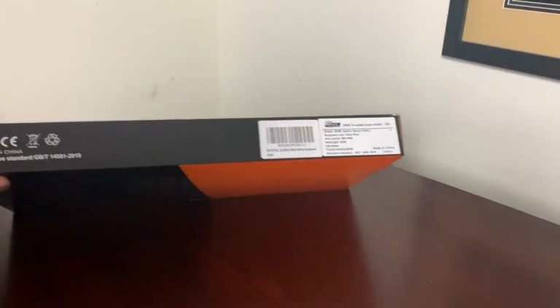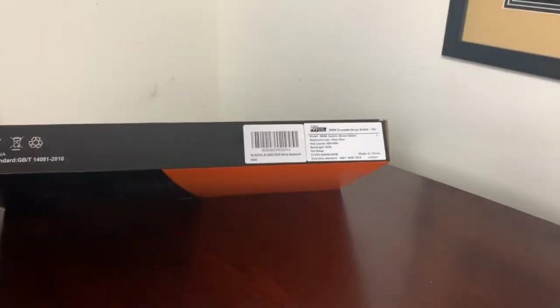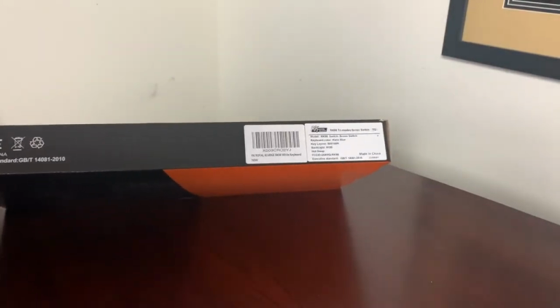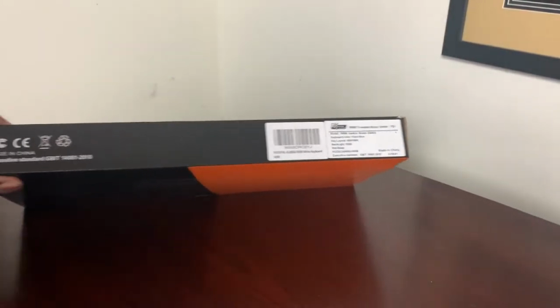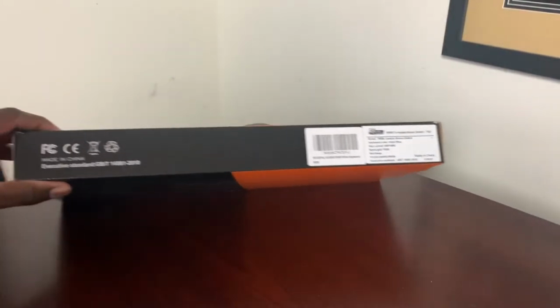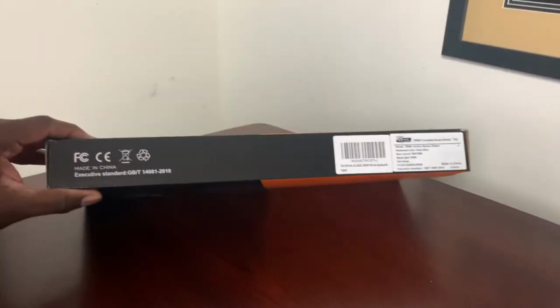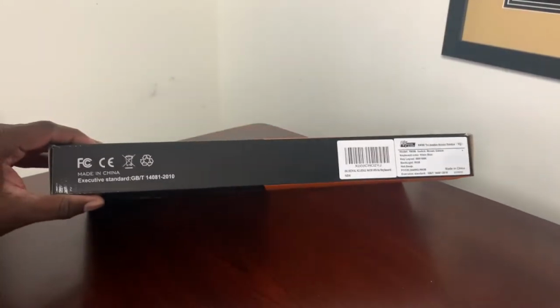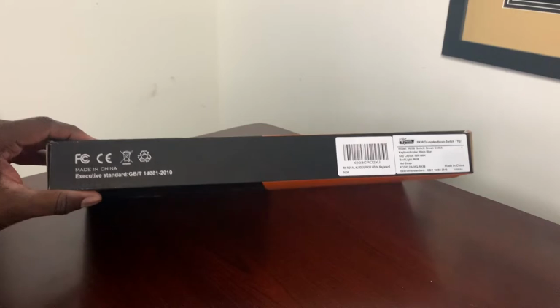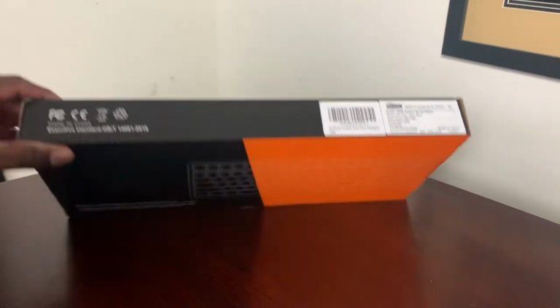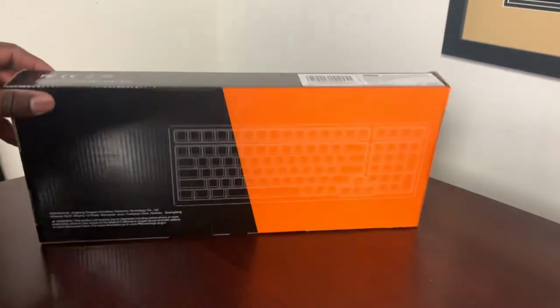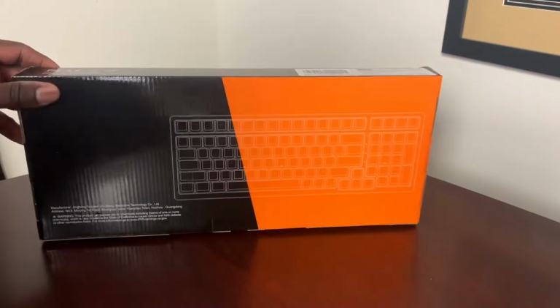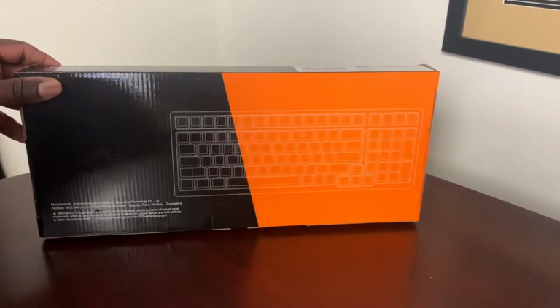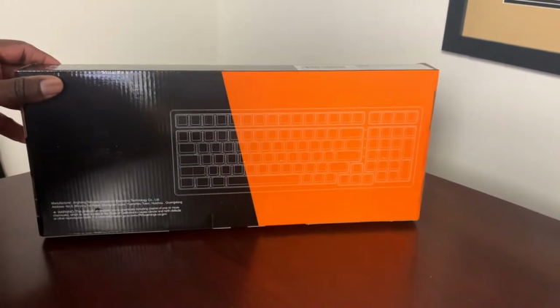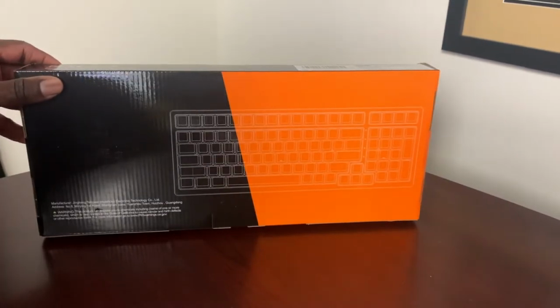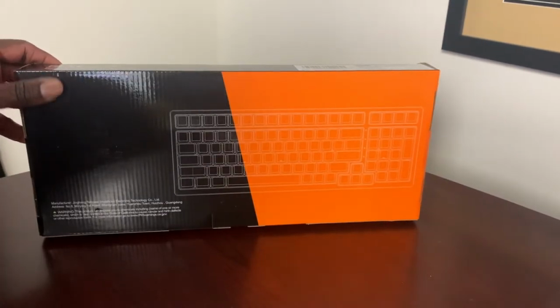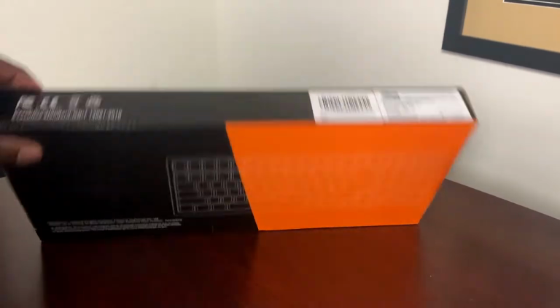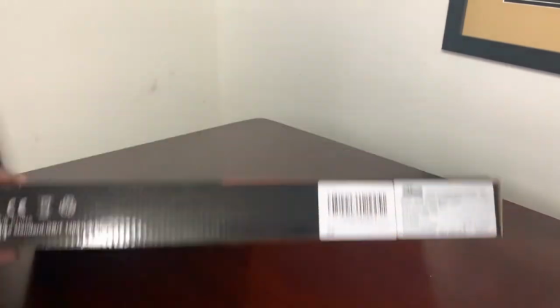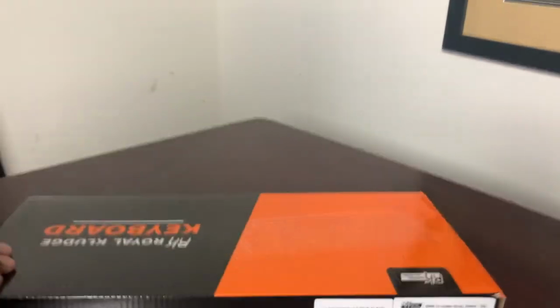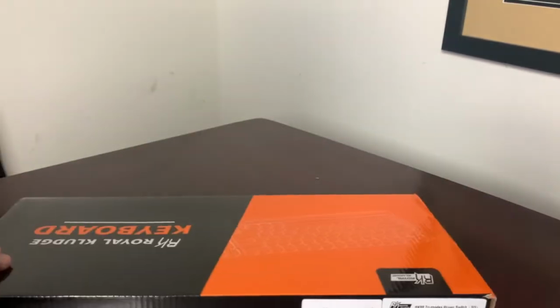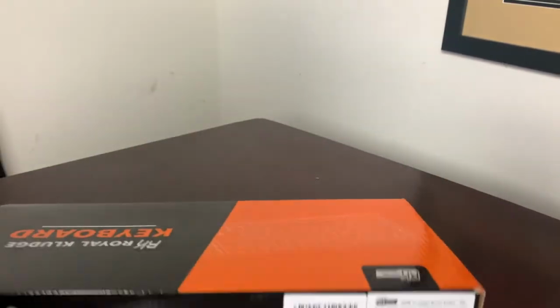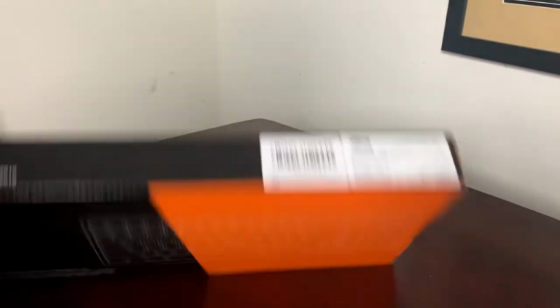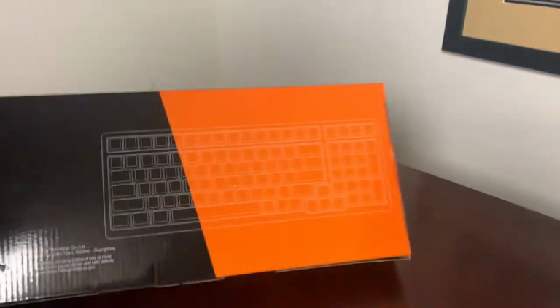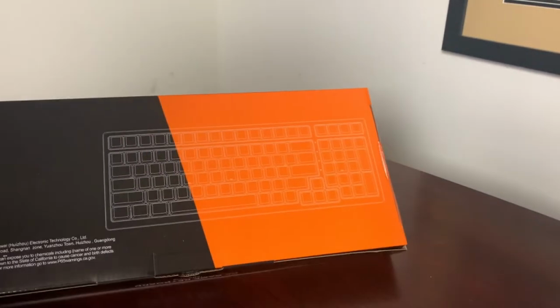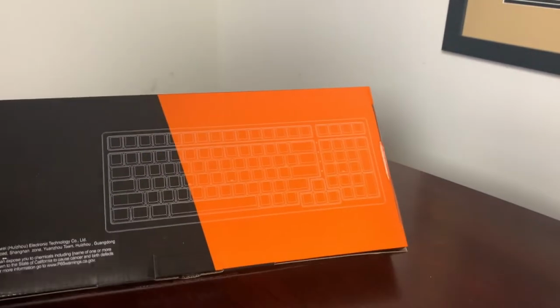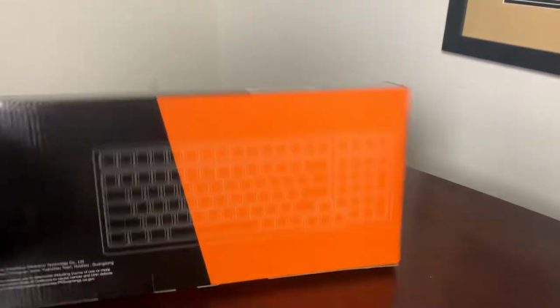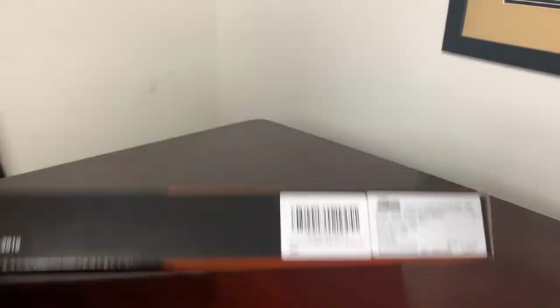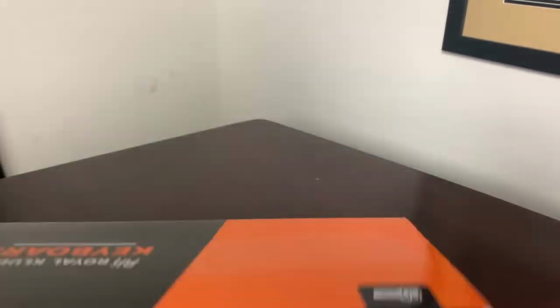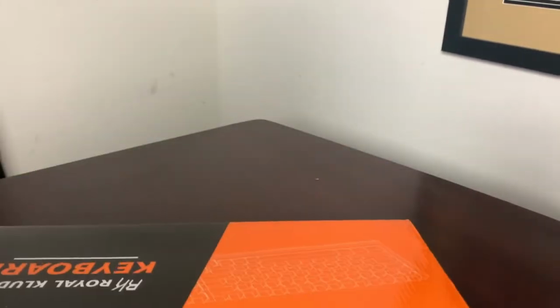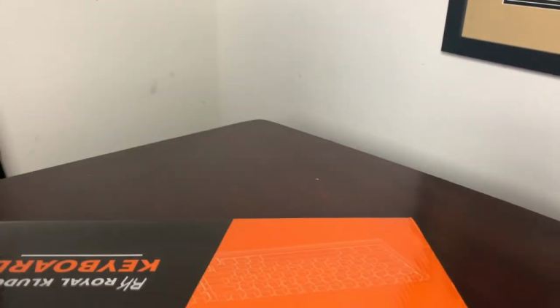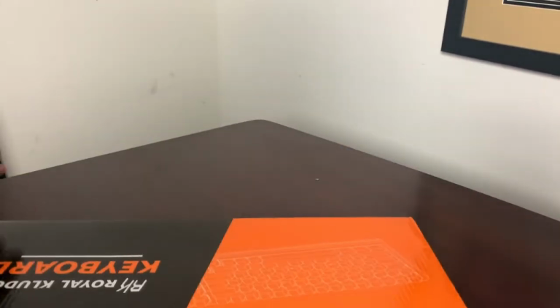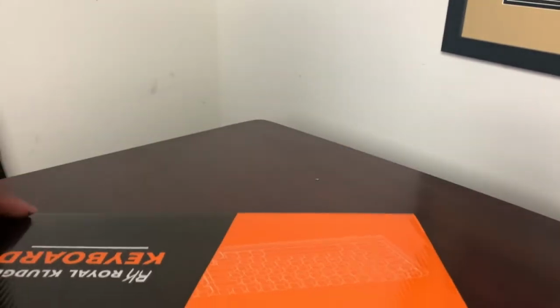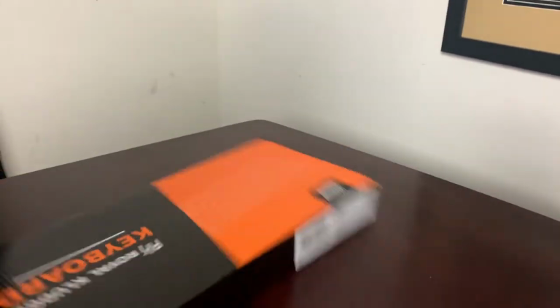This keyboard was surprisingly heavy. I don't know what I was expecting, but it was heavier than I anticipated.